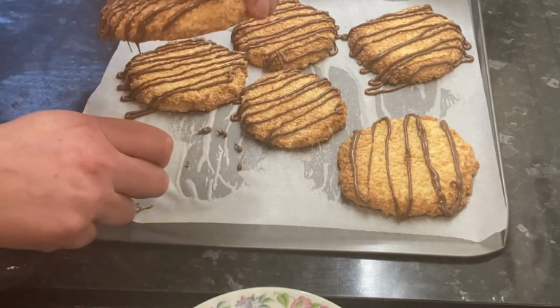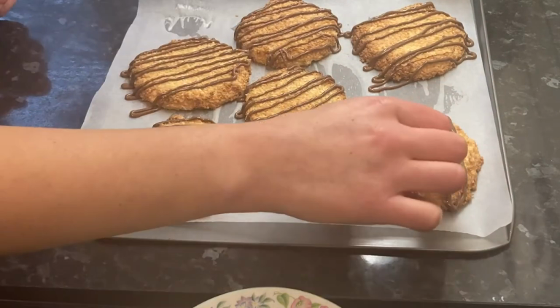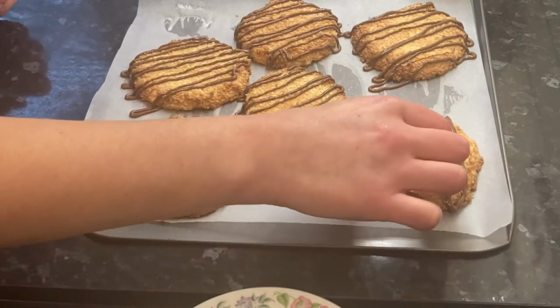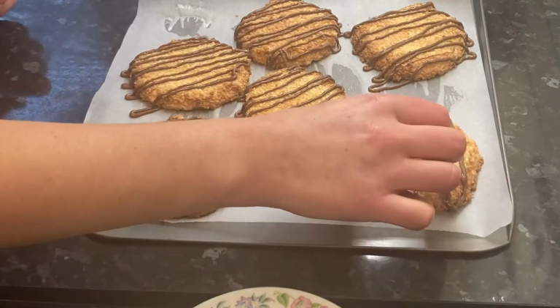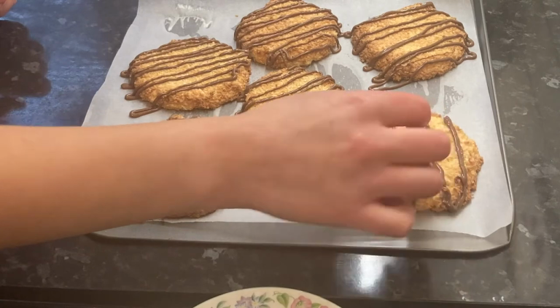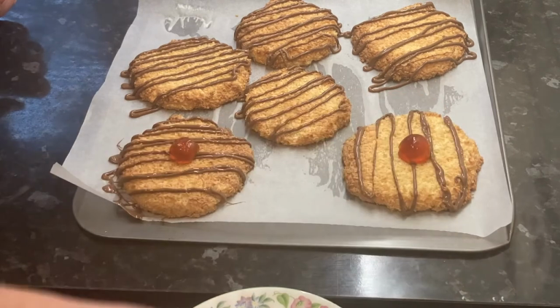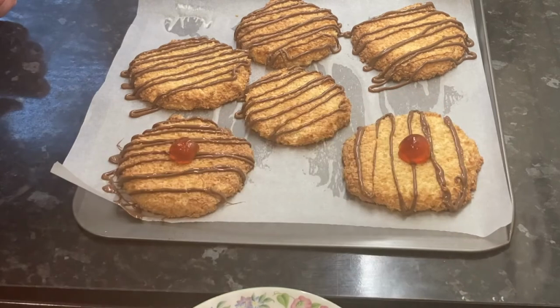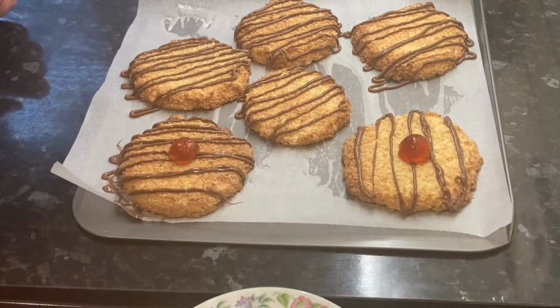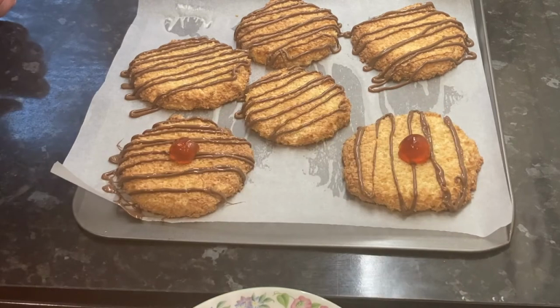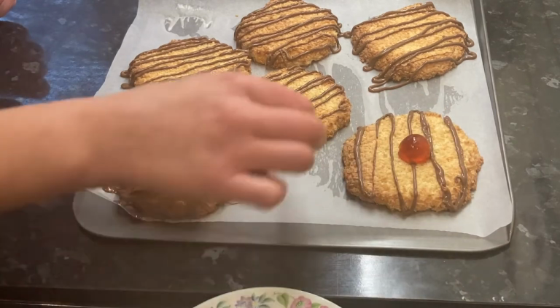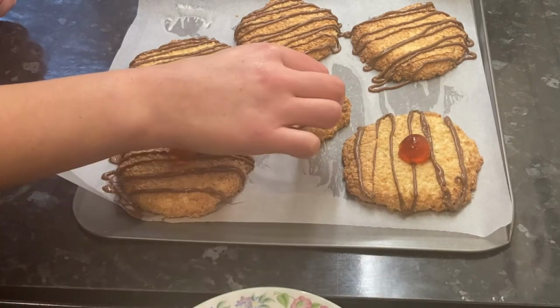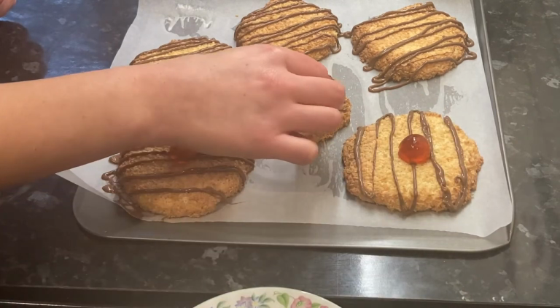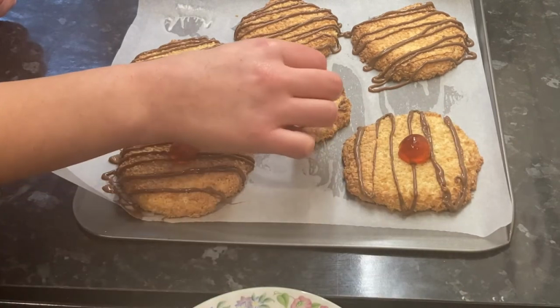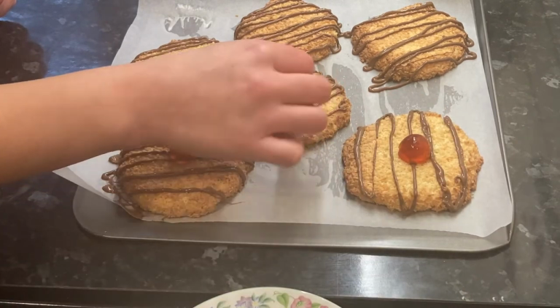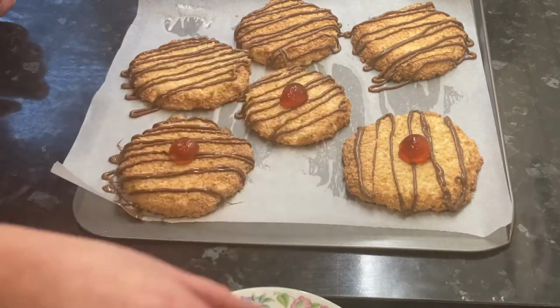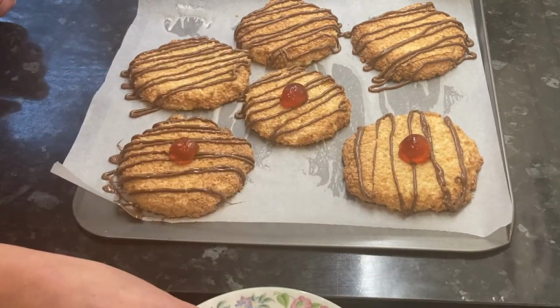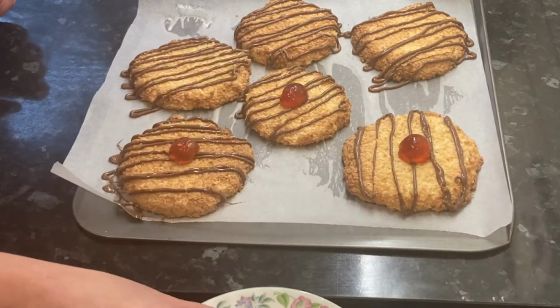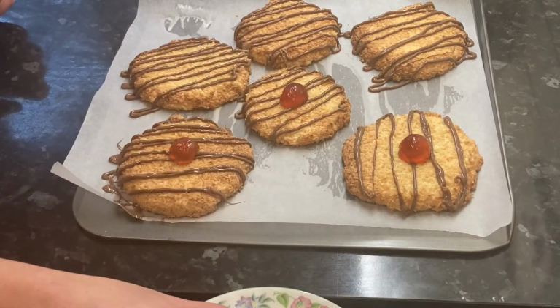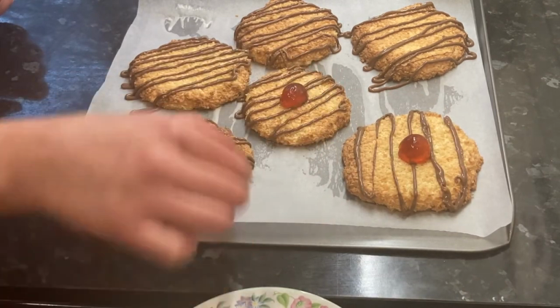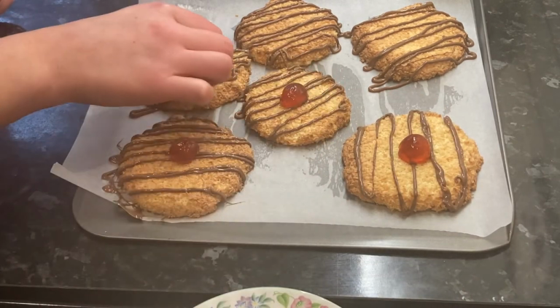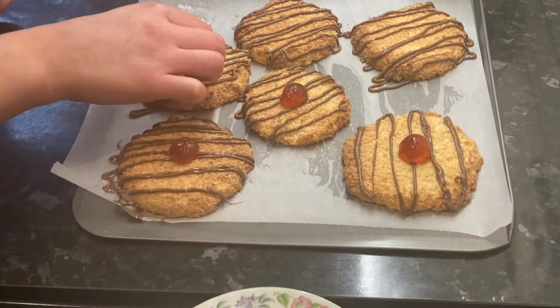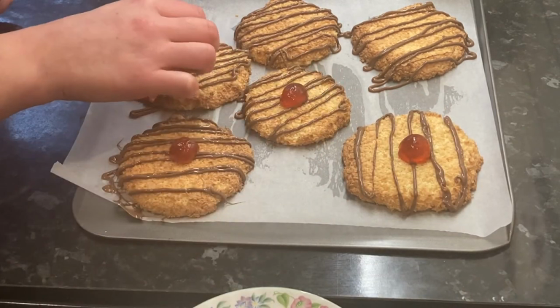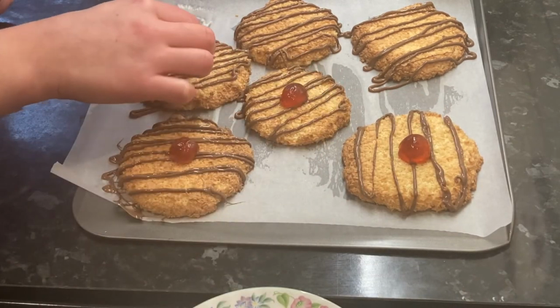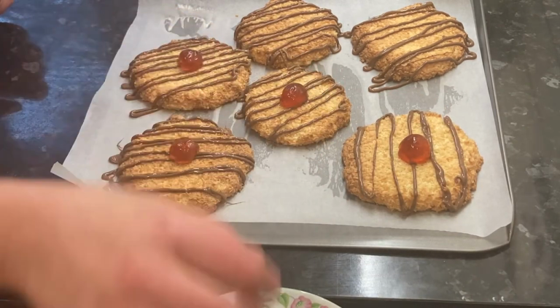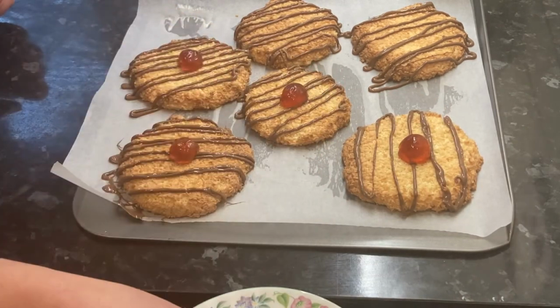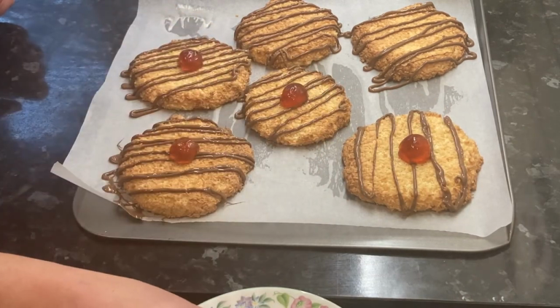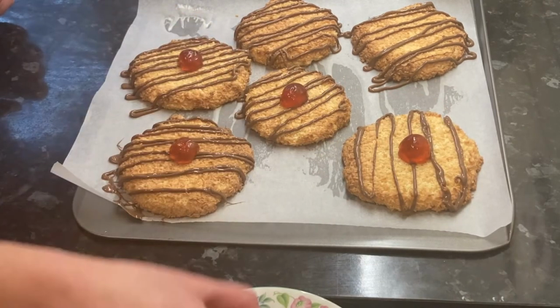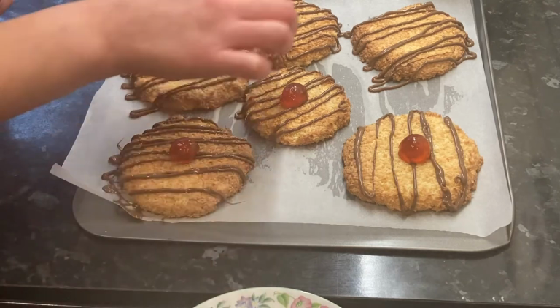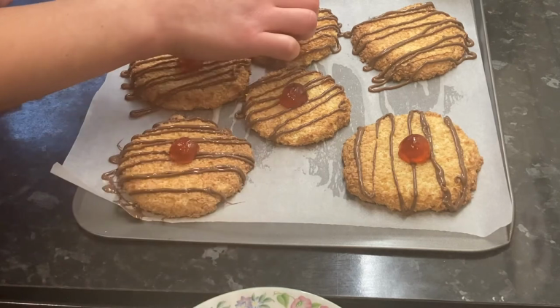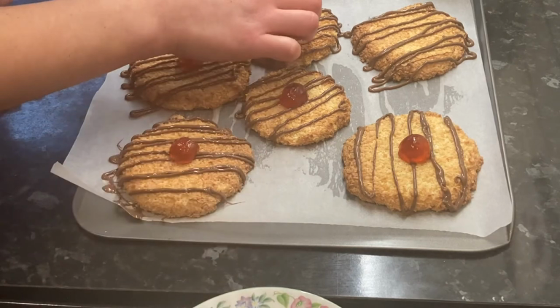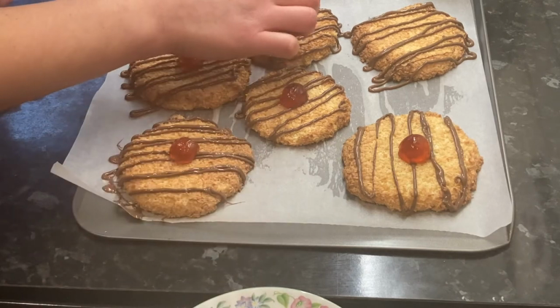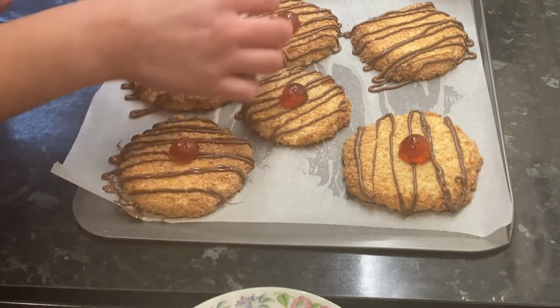Place half a glacier cherry on top and you just want to chill these in the fridge until the chocolate is set.